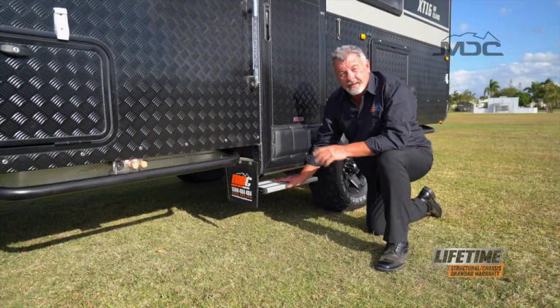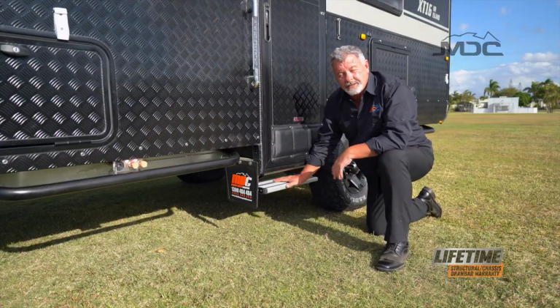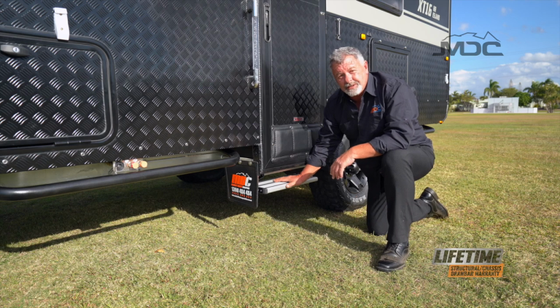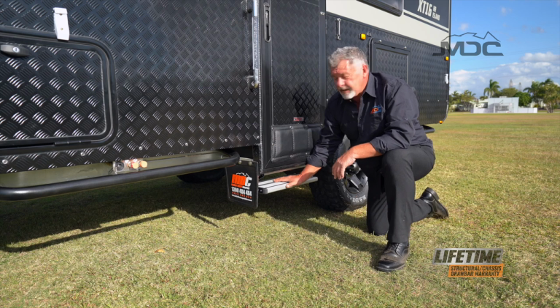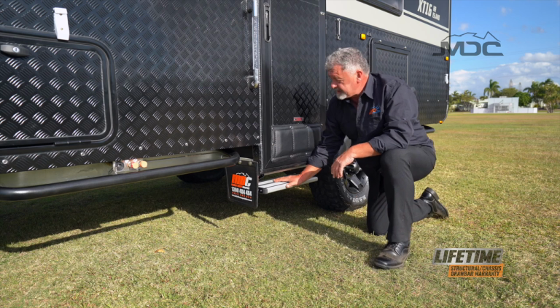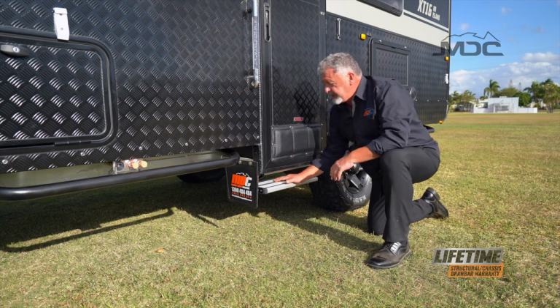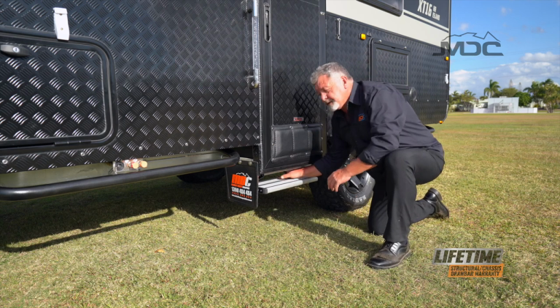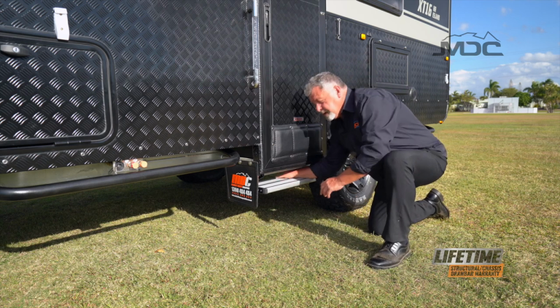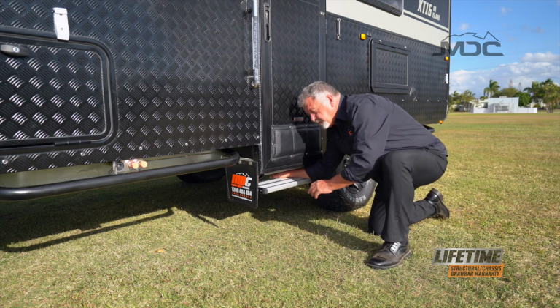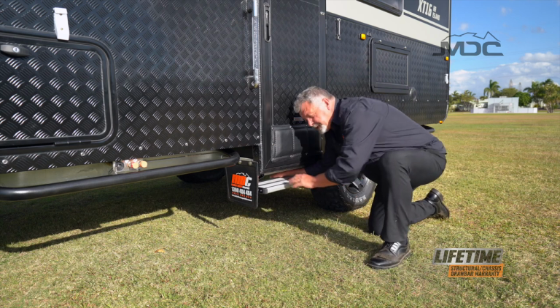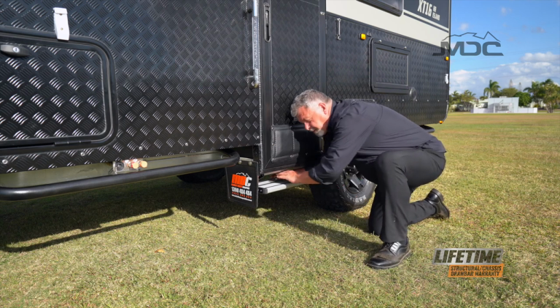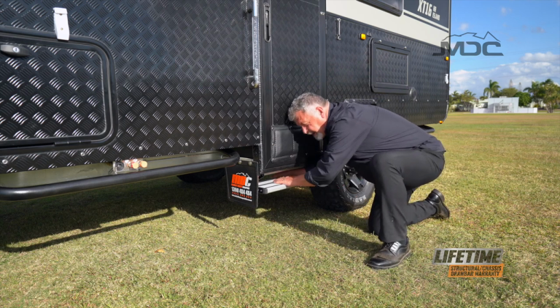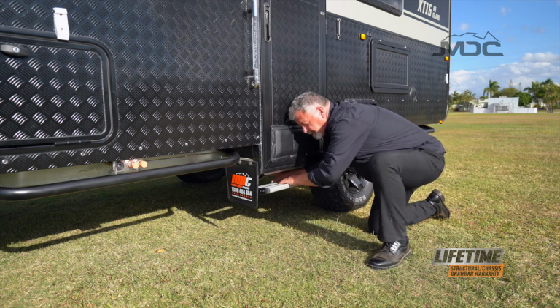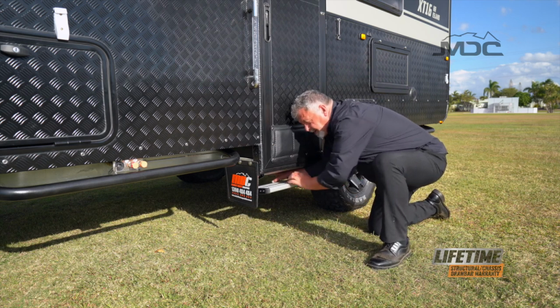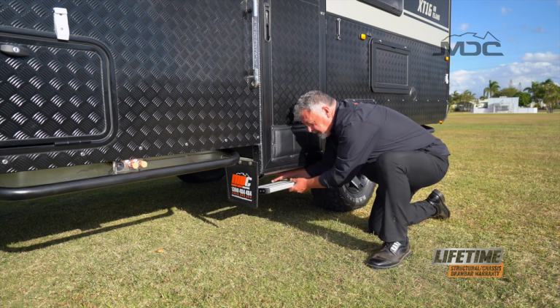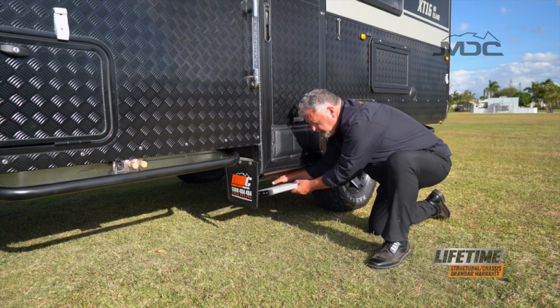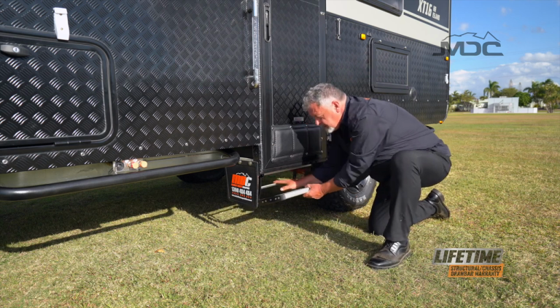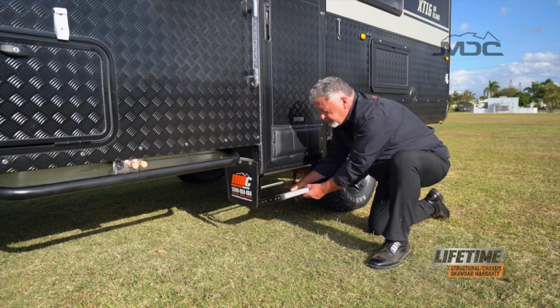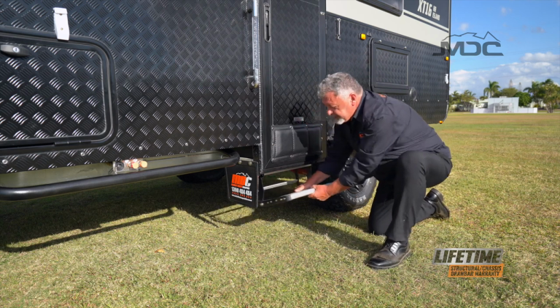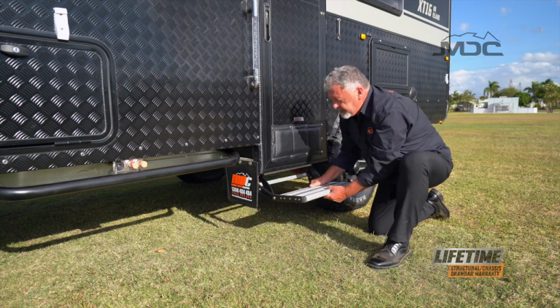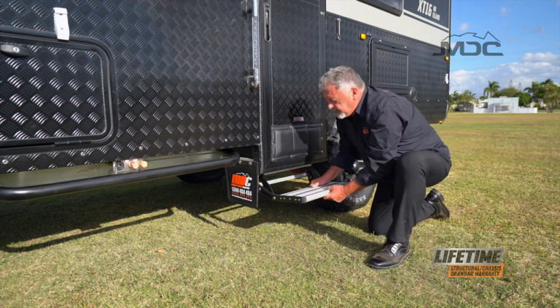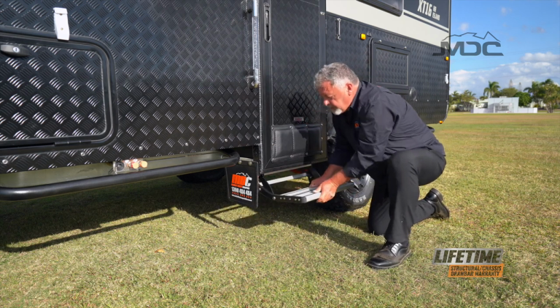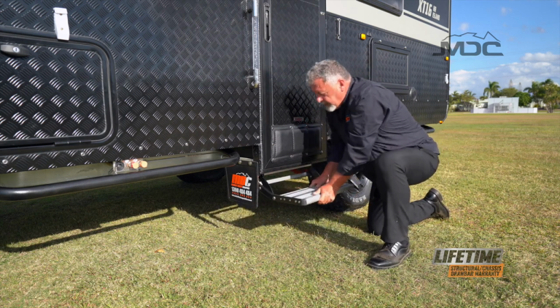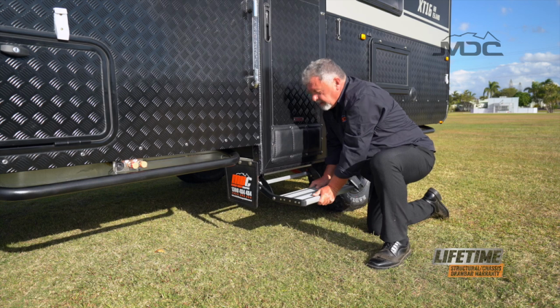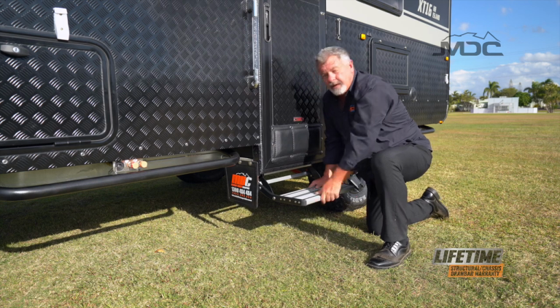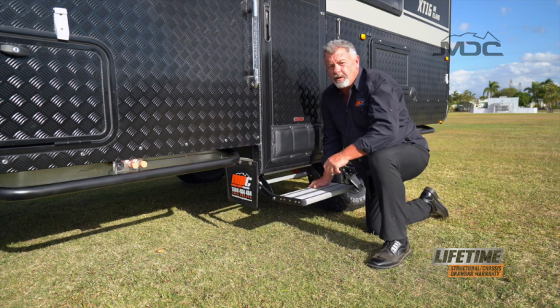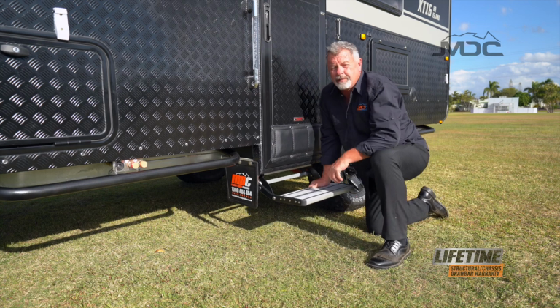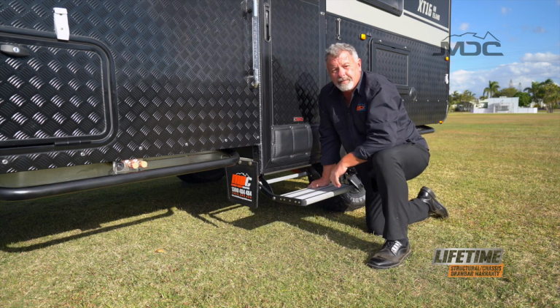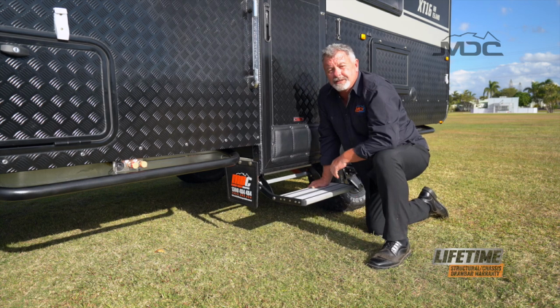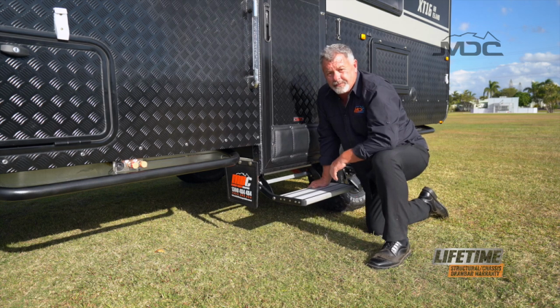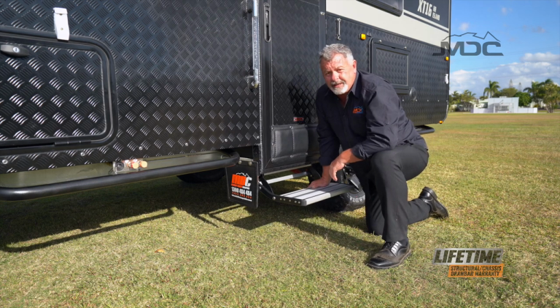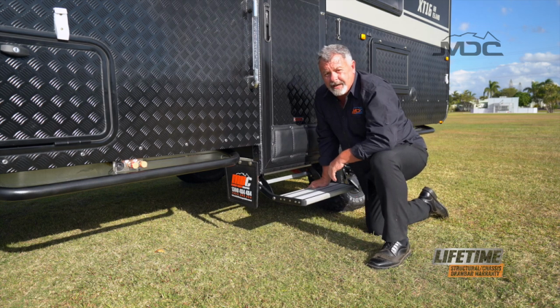Next we set up the steps. Push down on the bar at the back, pull the steps forward and lock them into place, and you're ready to go.